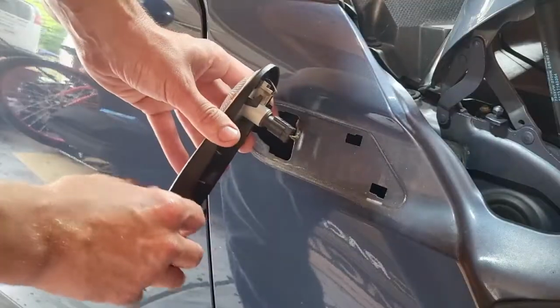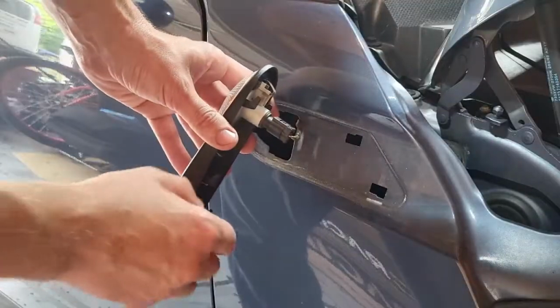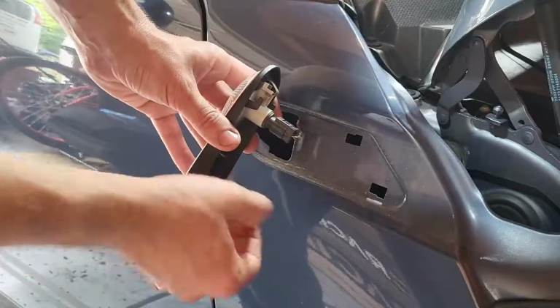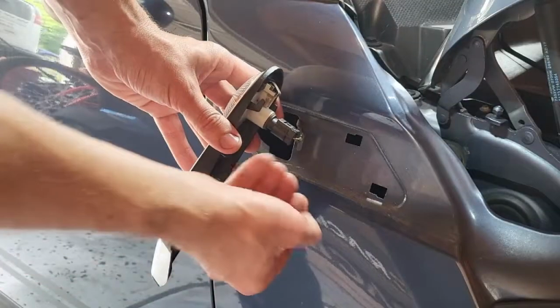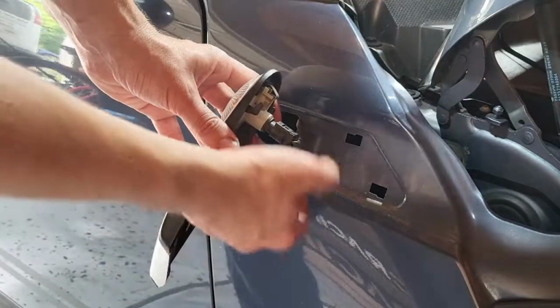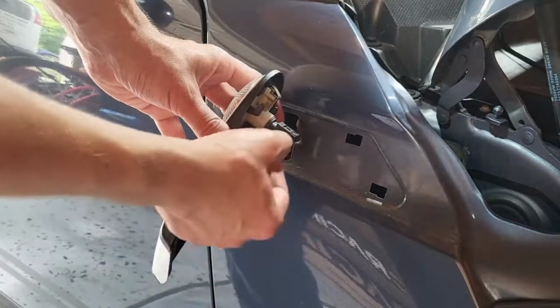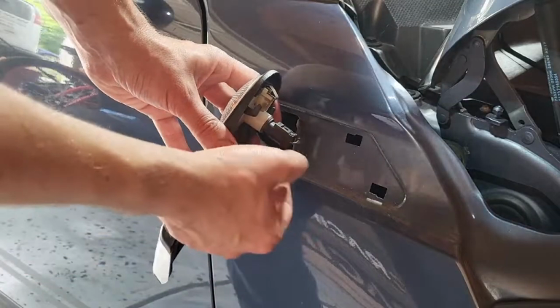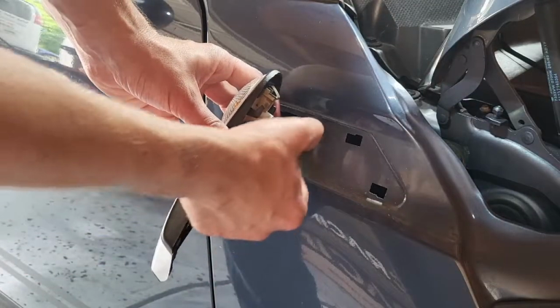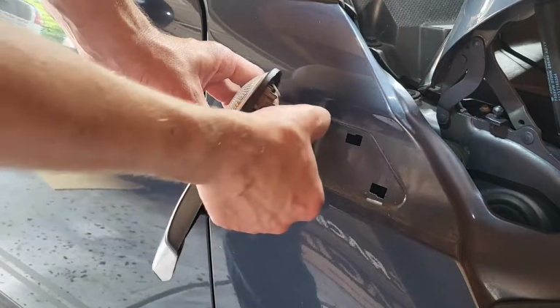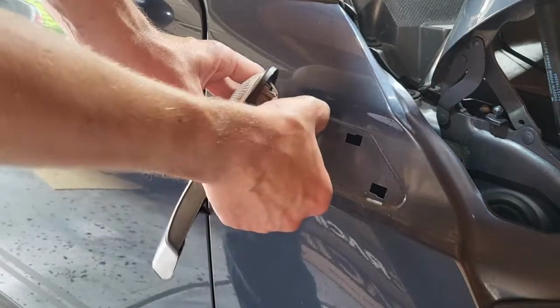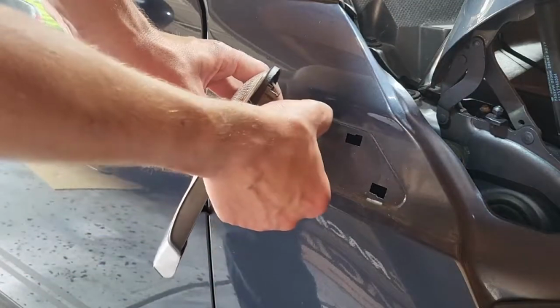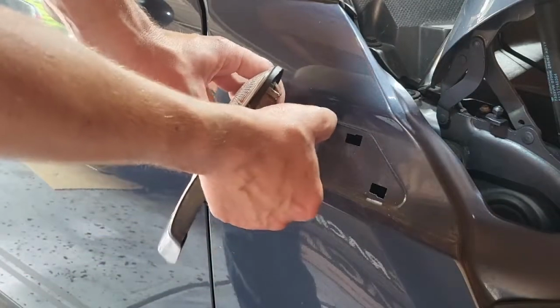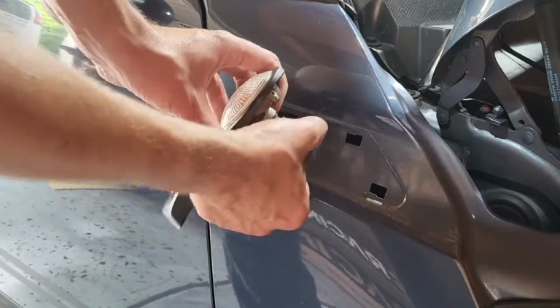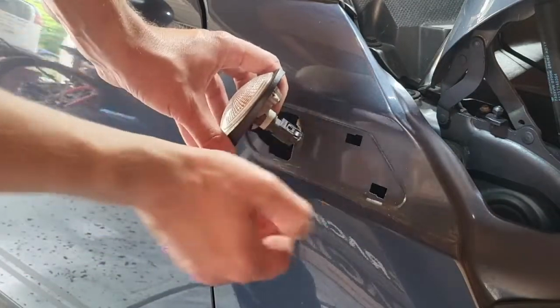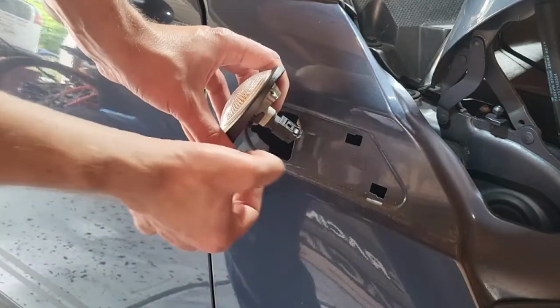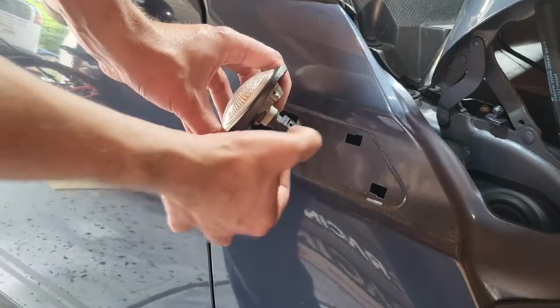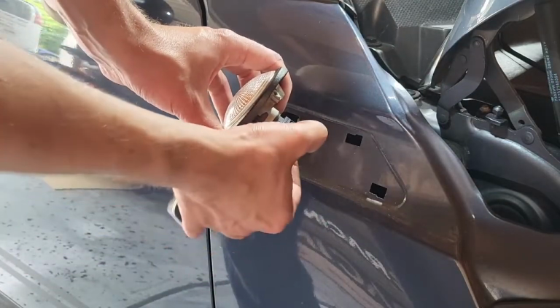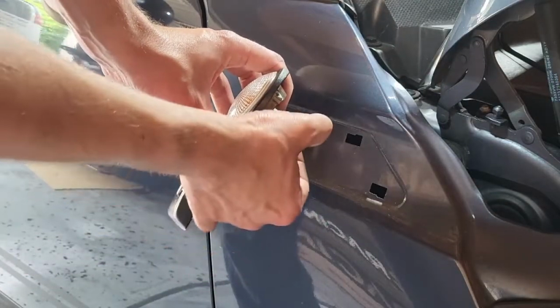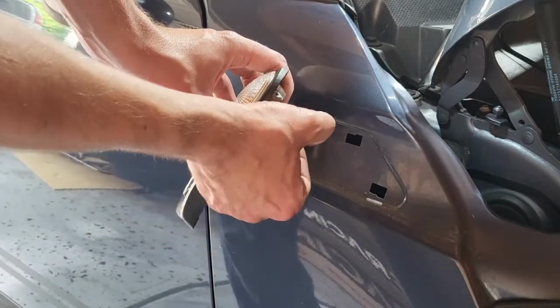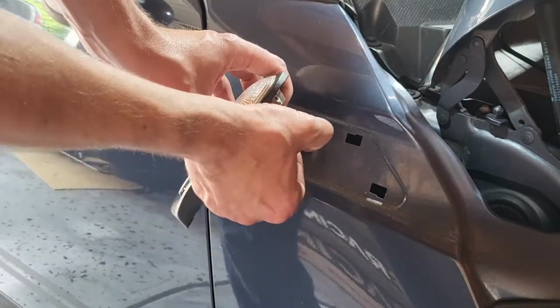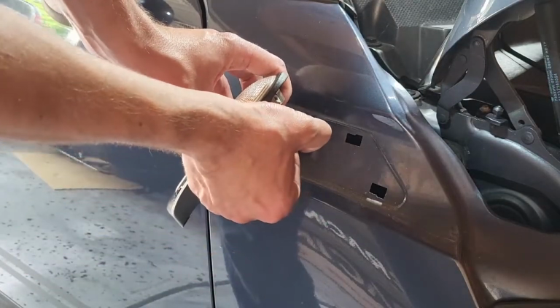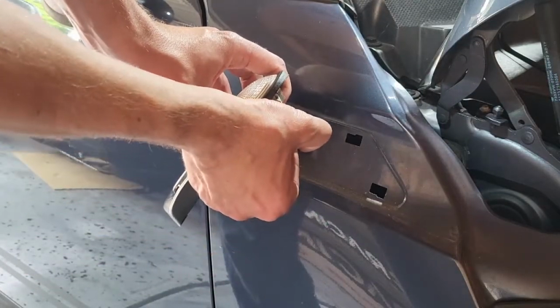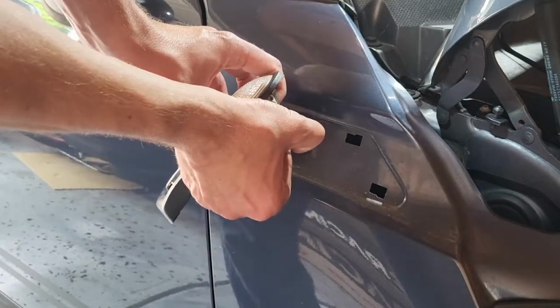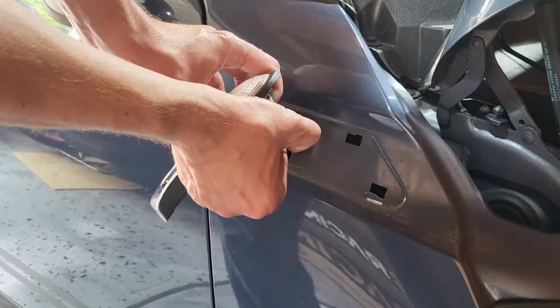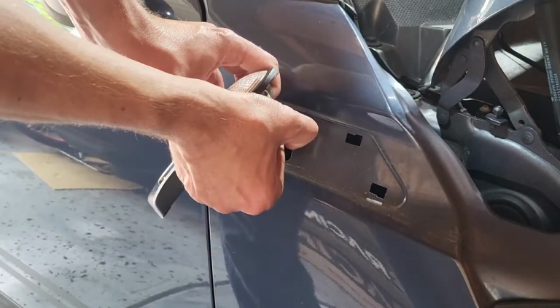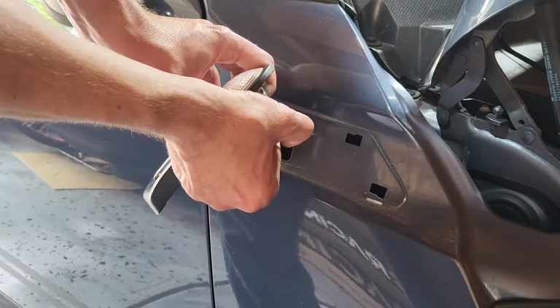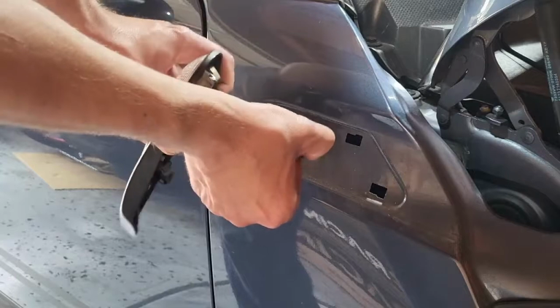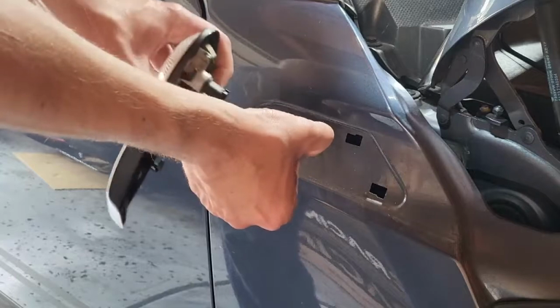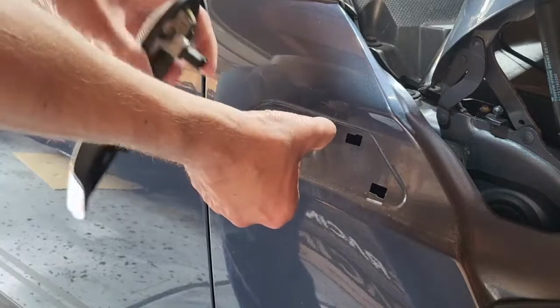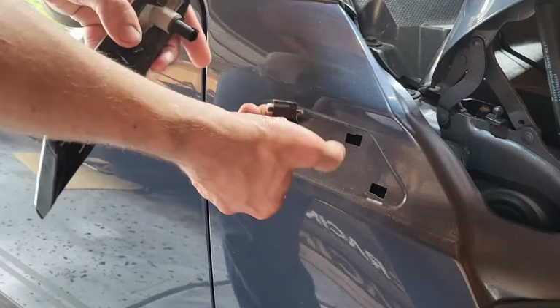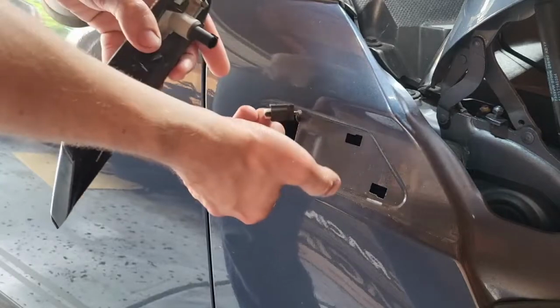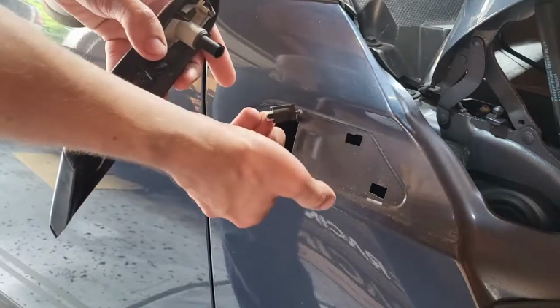Next you want to unplug this little guy right here. It's just got a little tab — you're gonna squeeze it and pull at the same time.